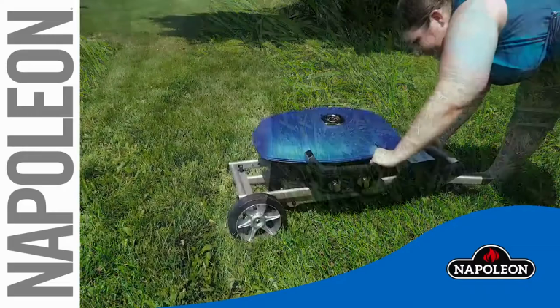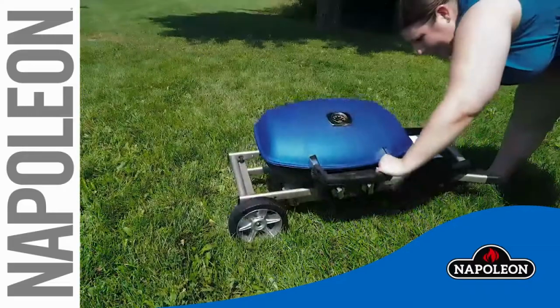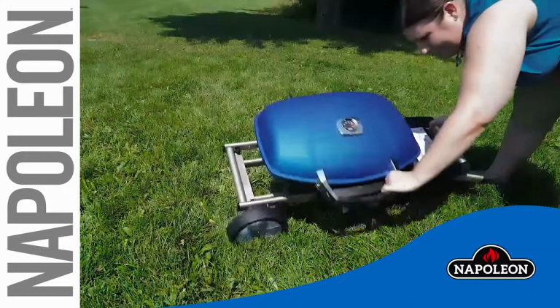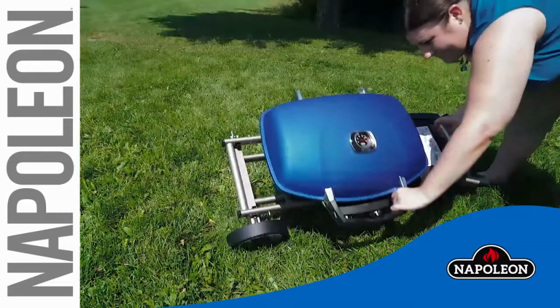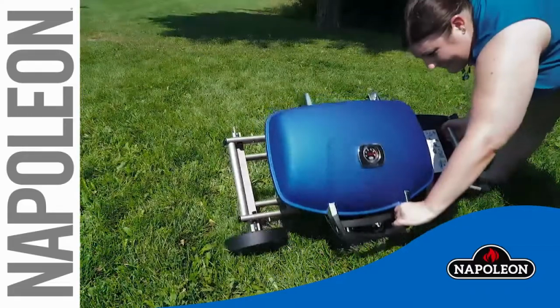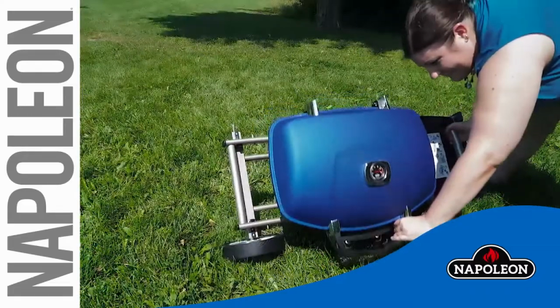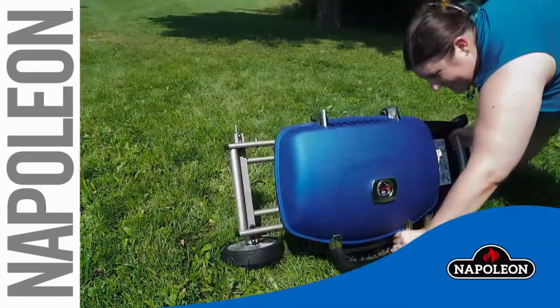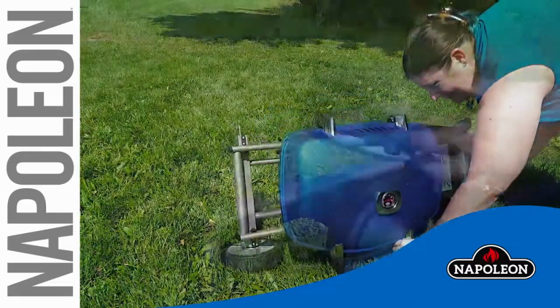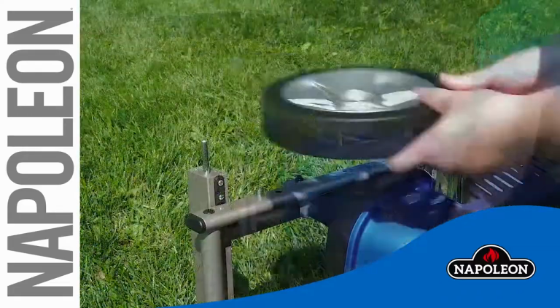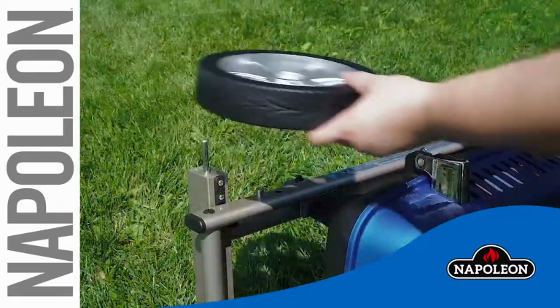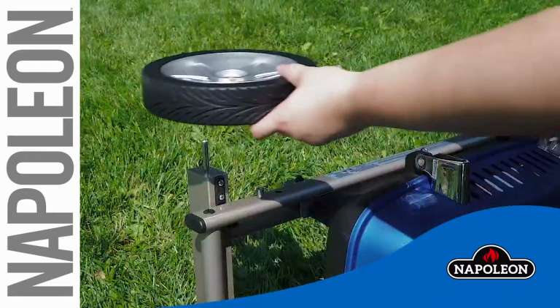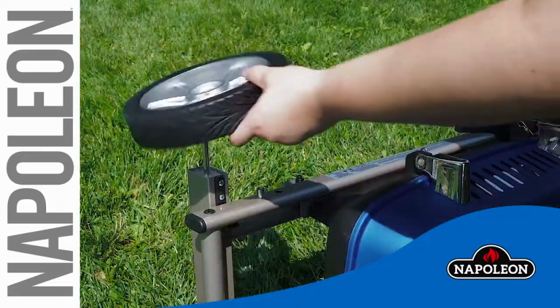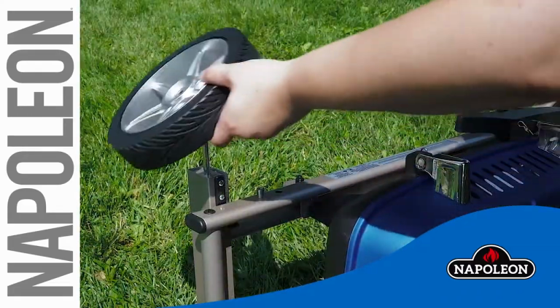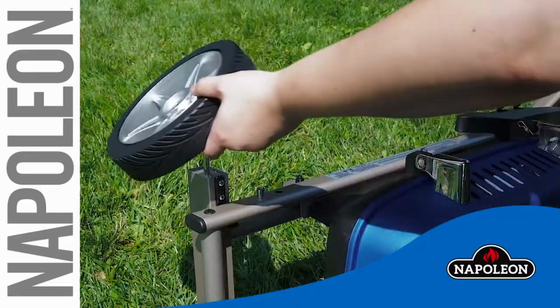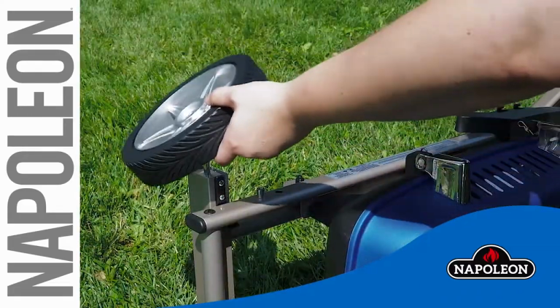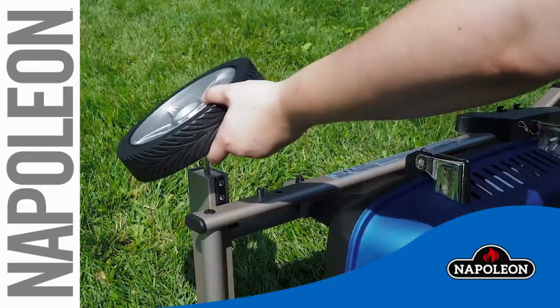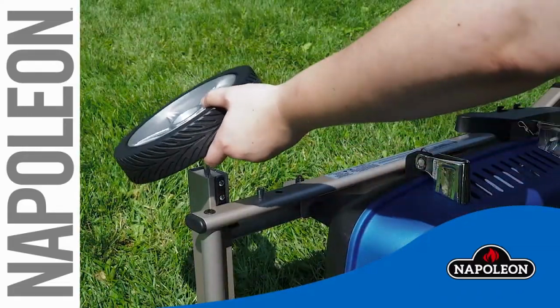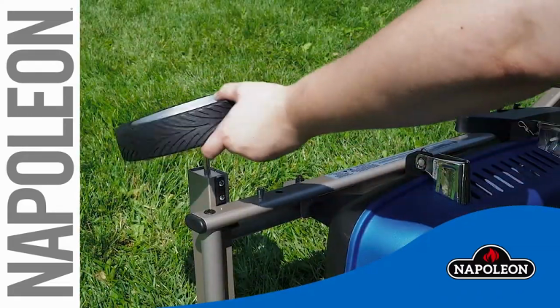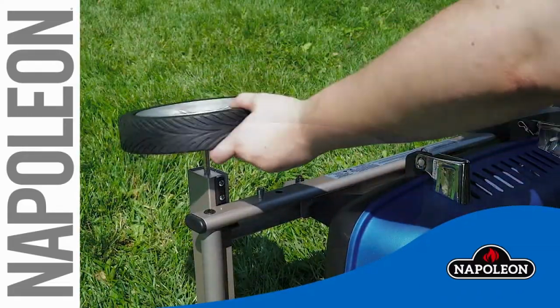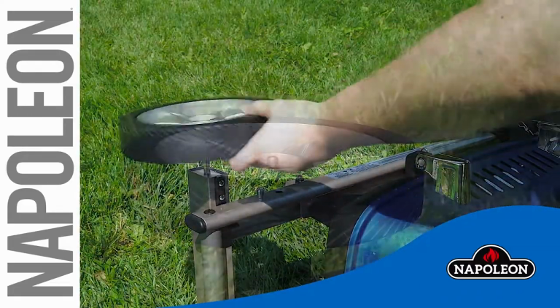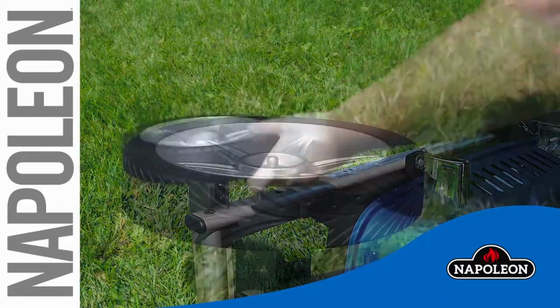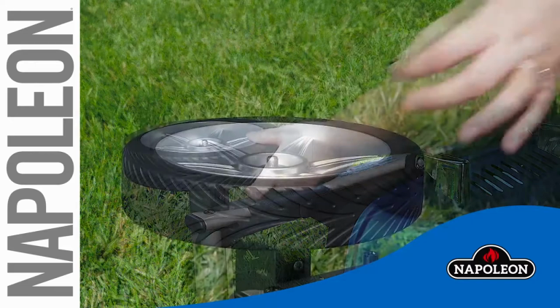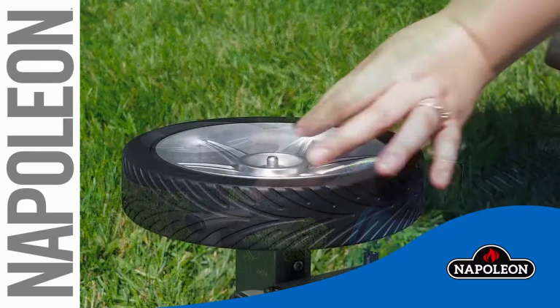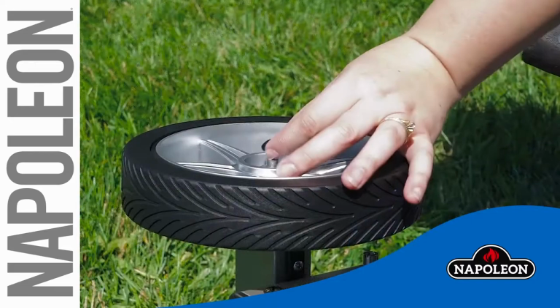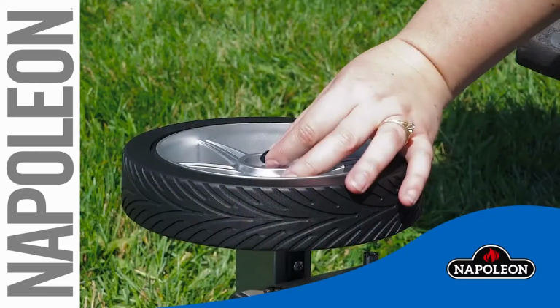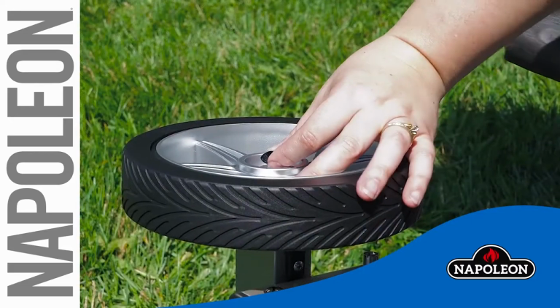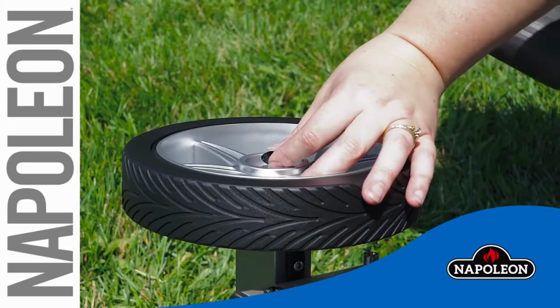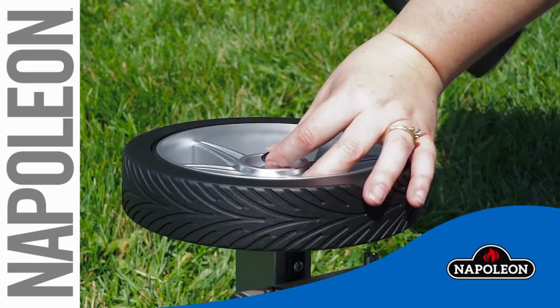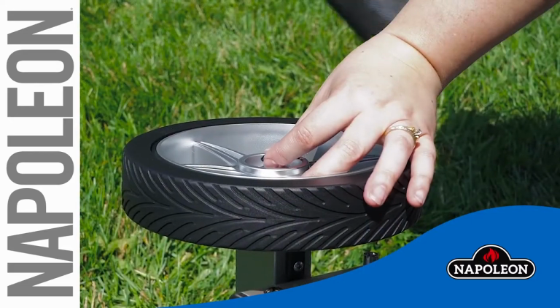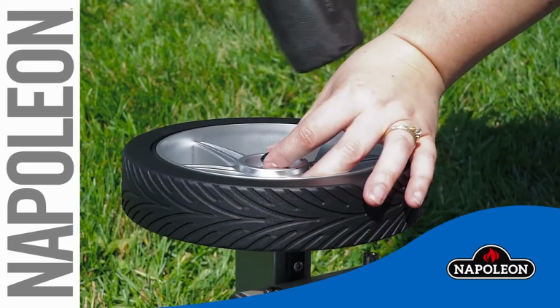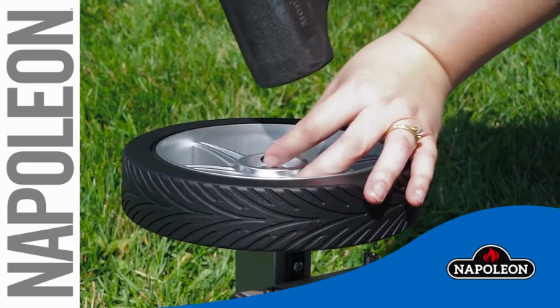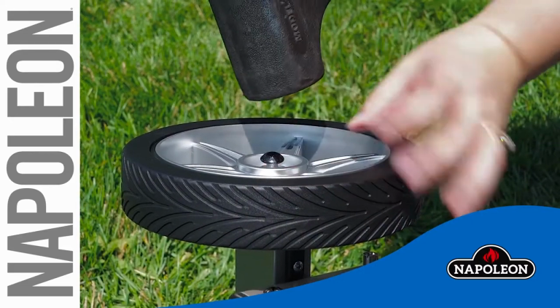Place the wheel over the exposed axle rod, followed by the end cap. Secure the second end cap with a rubber mallet.